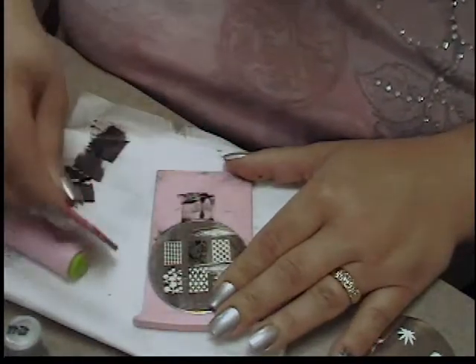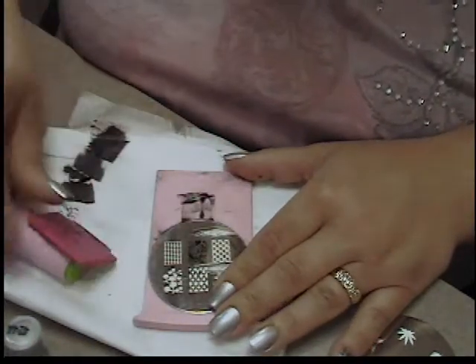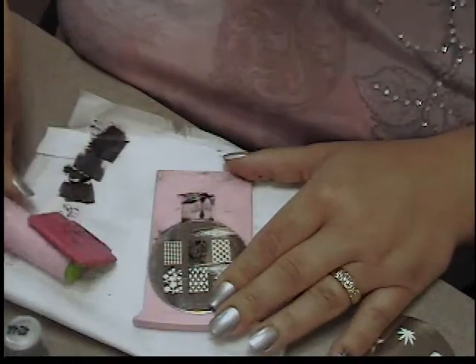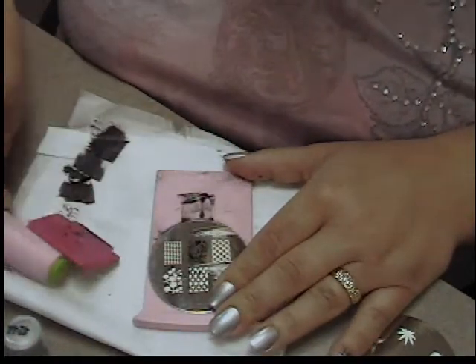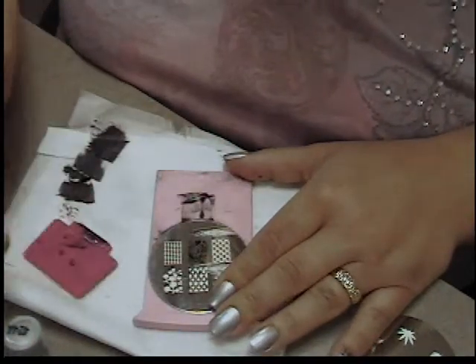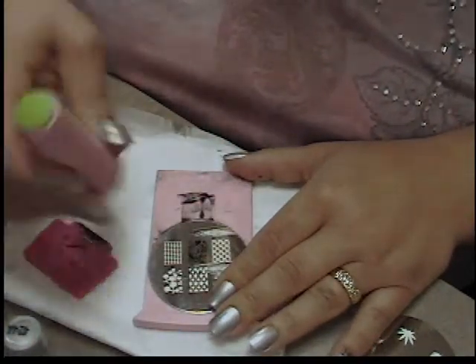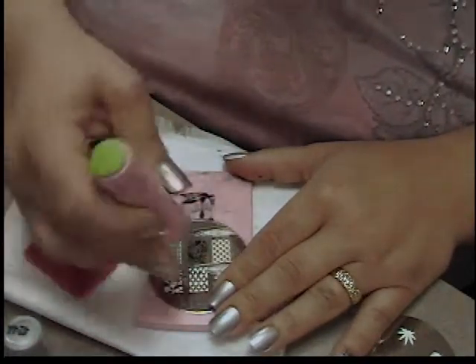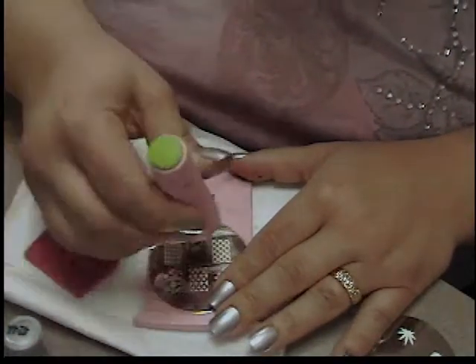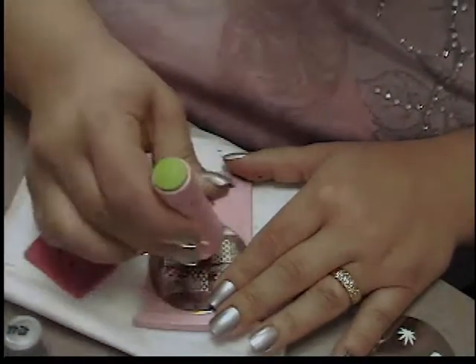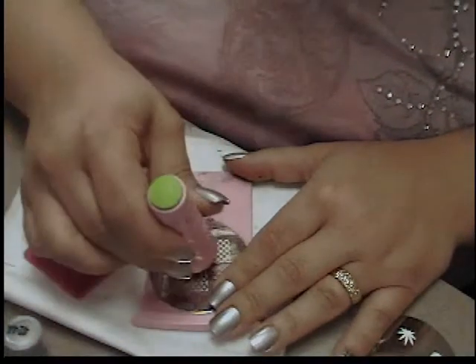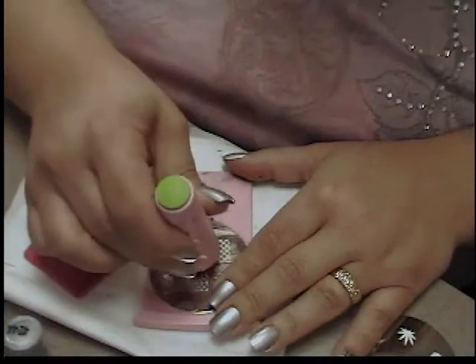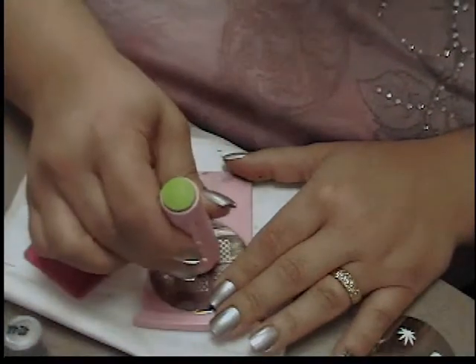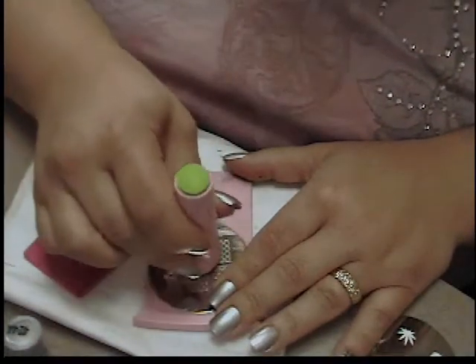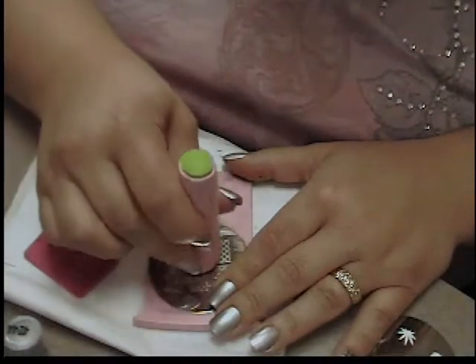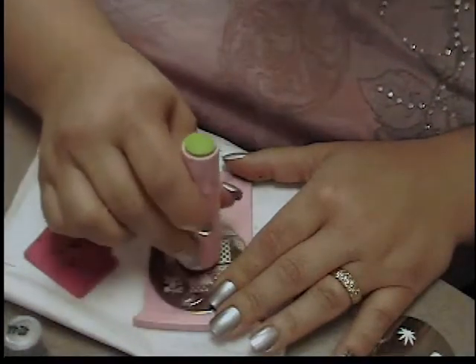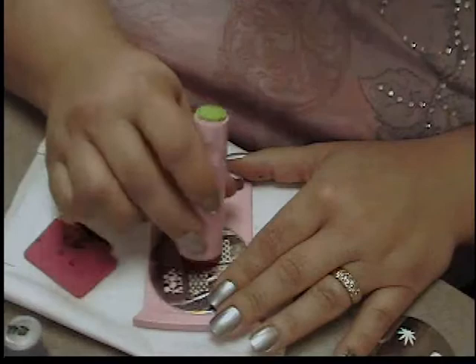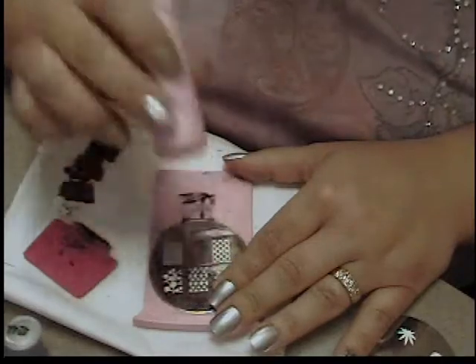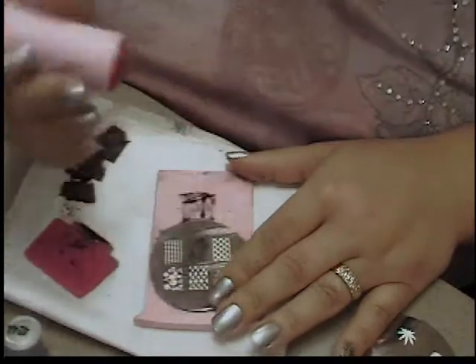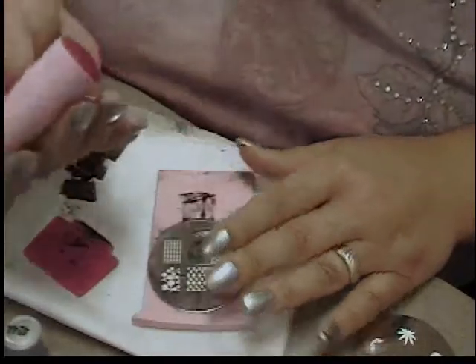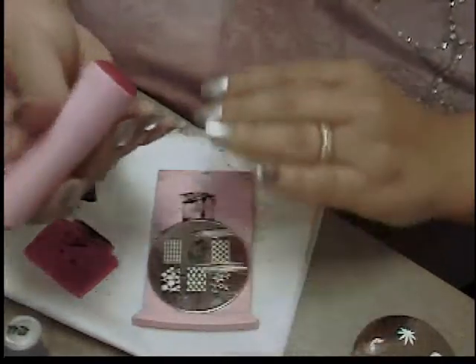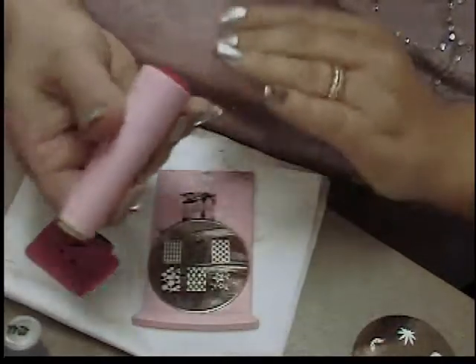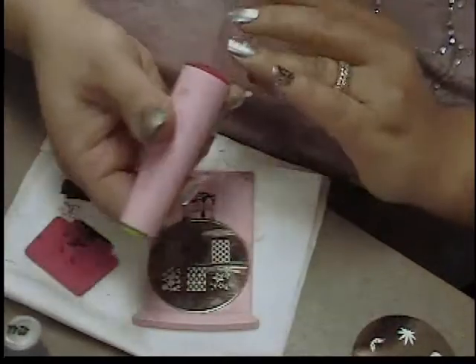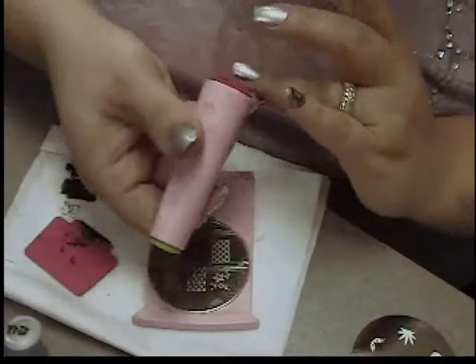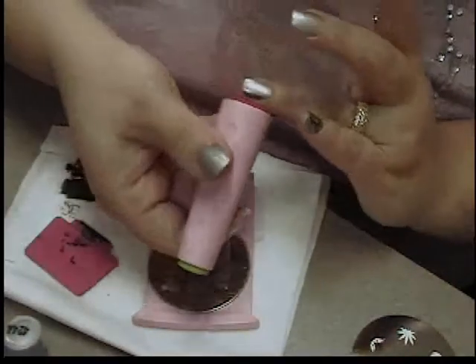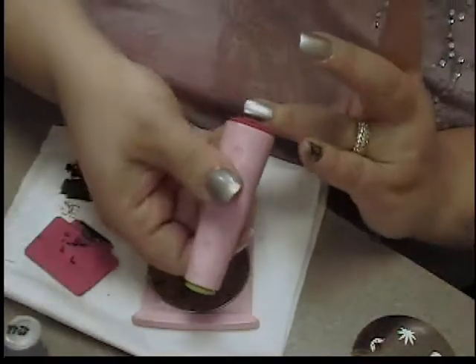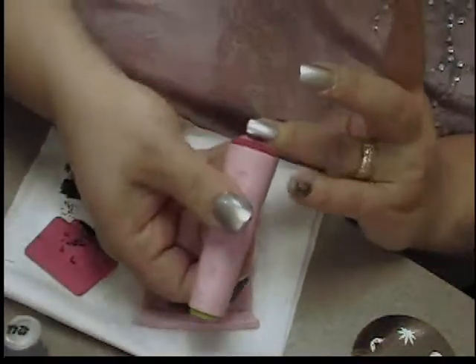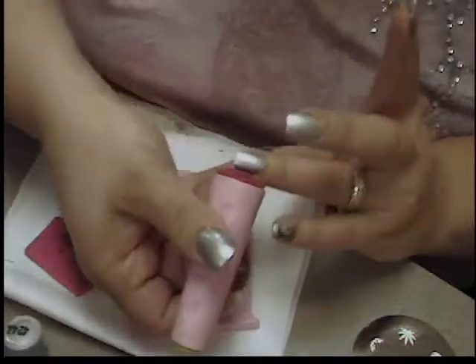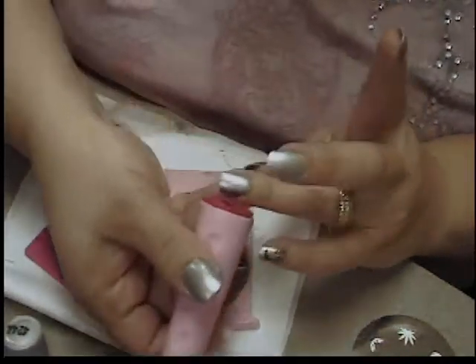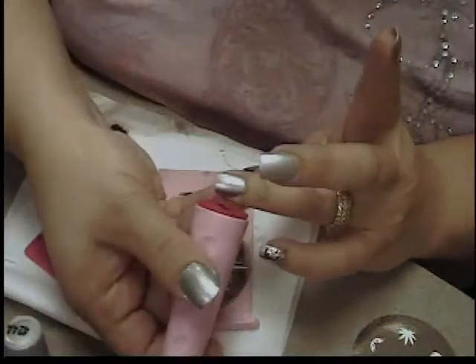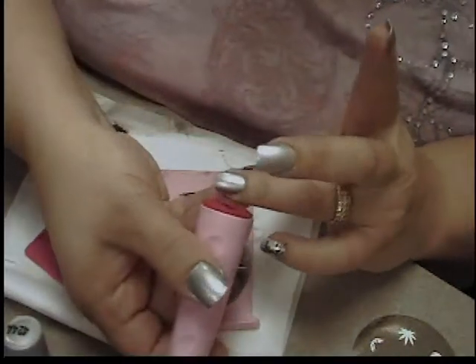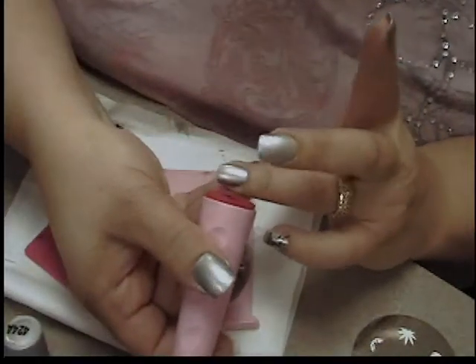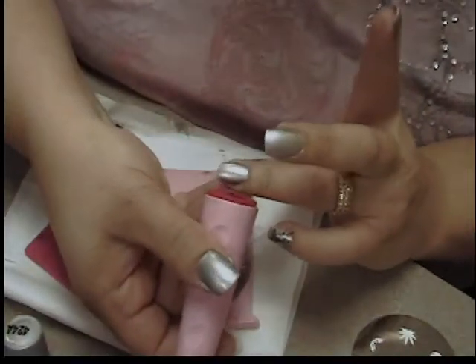Again, just a nice light little scrape so that we pick up all the finer points of the design.